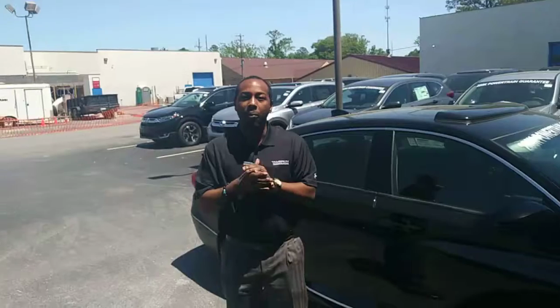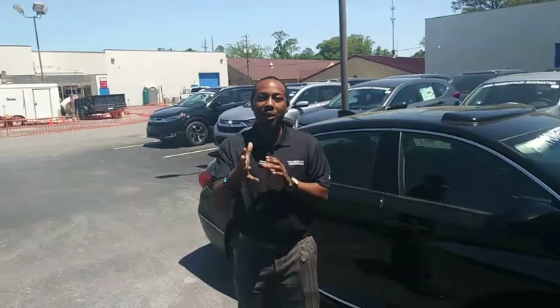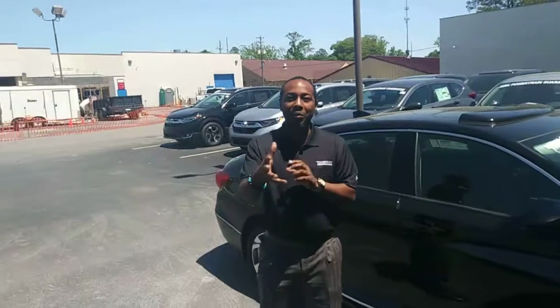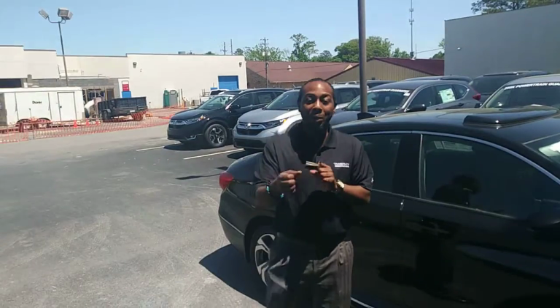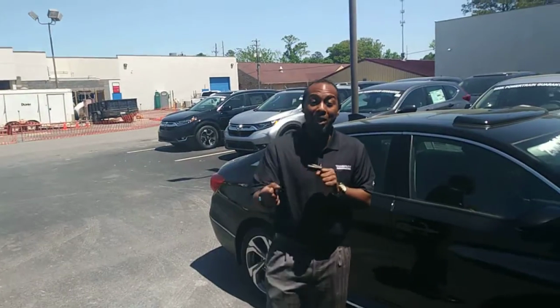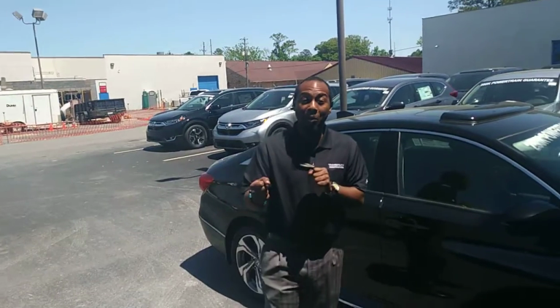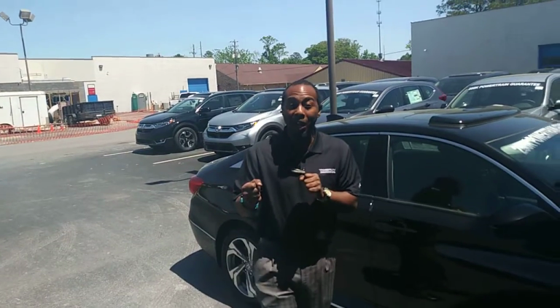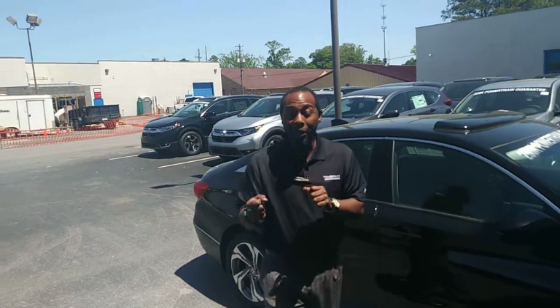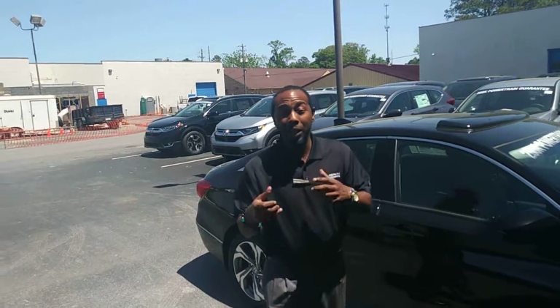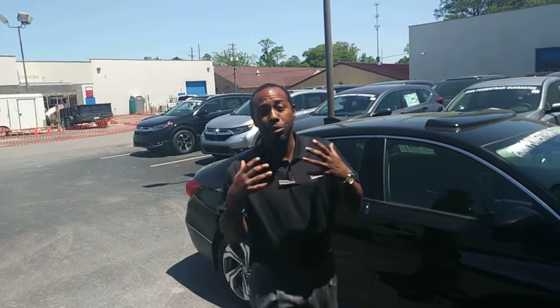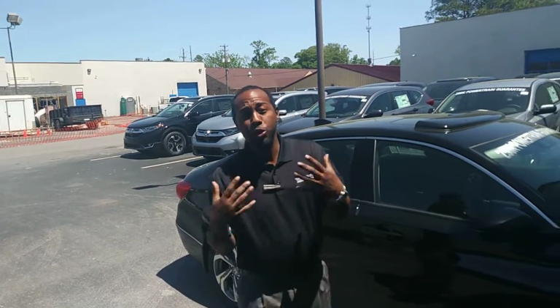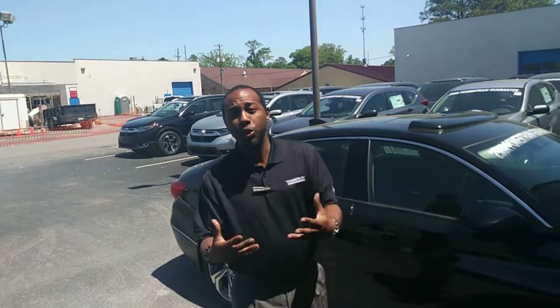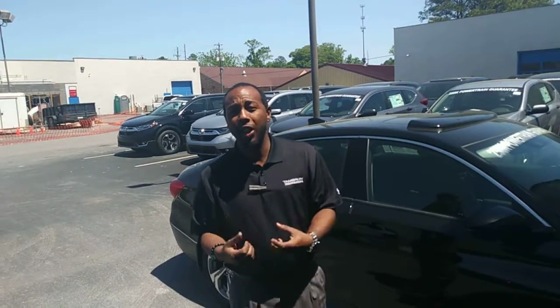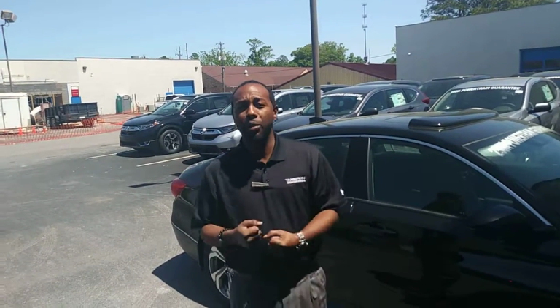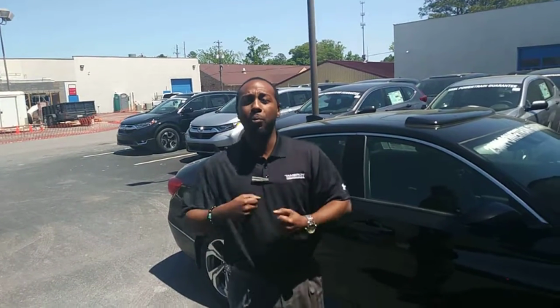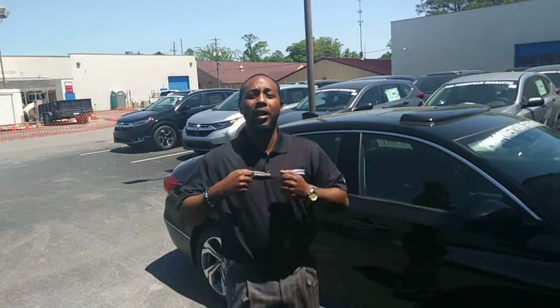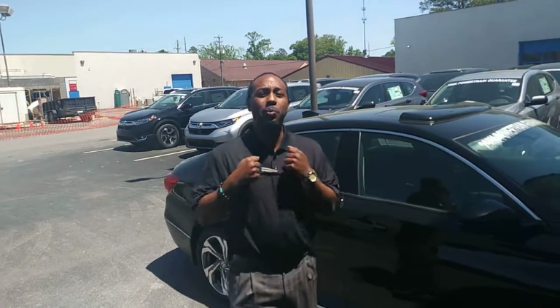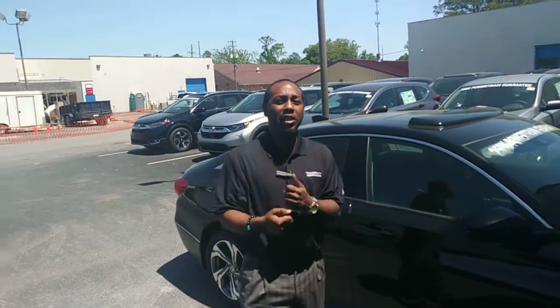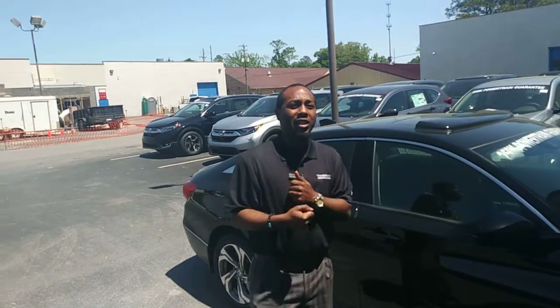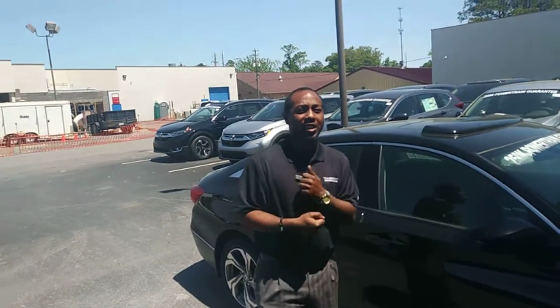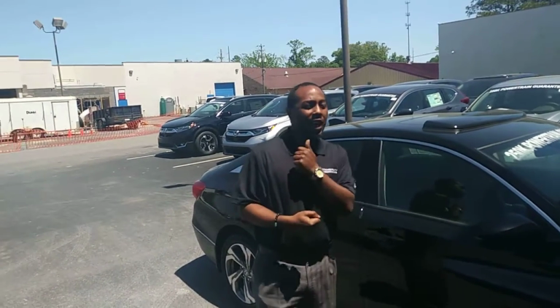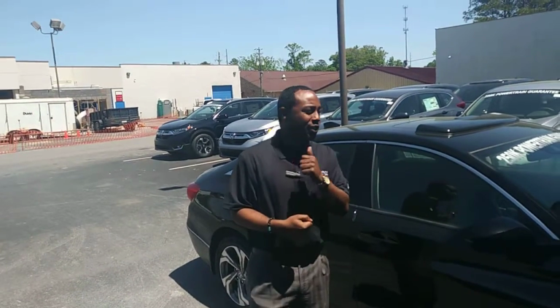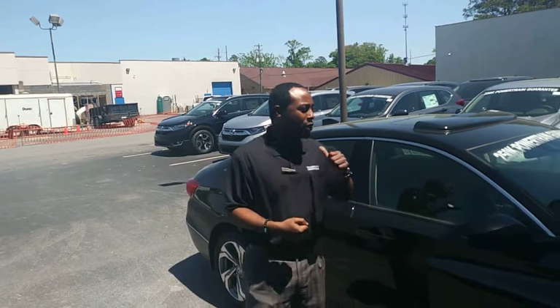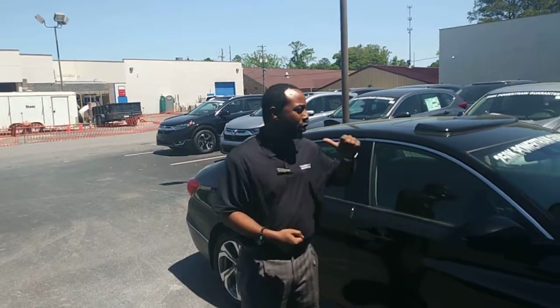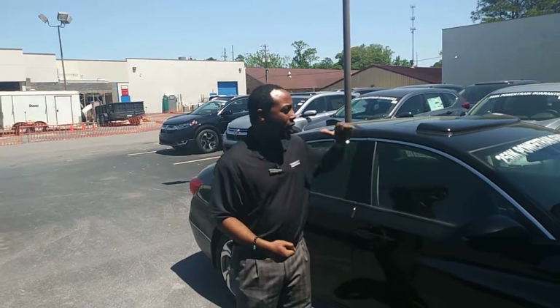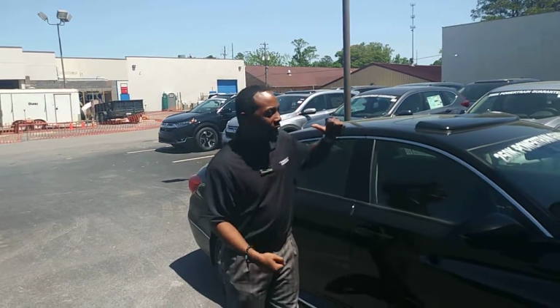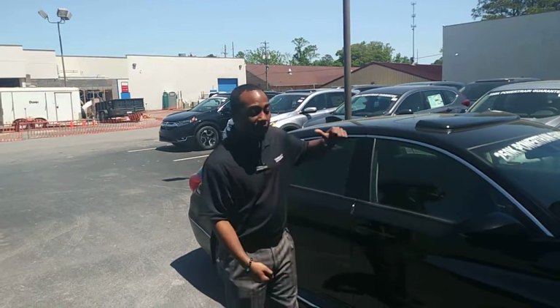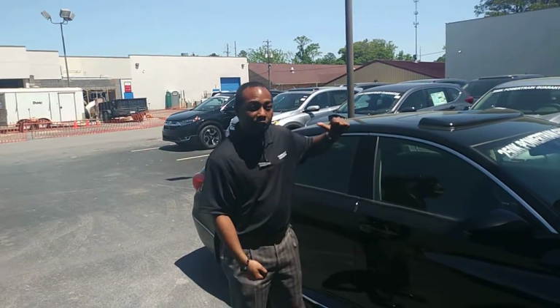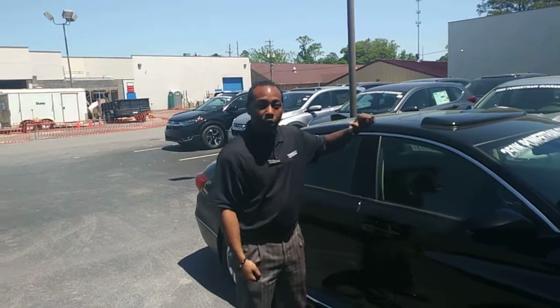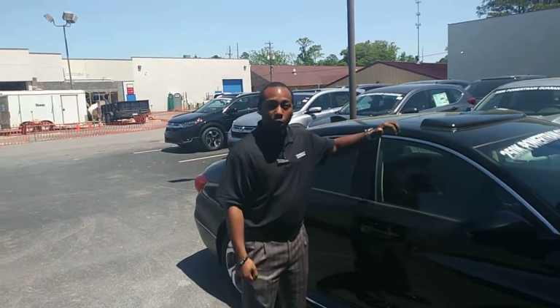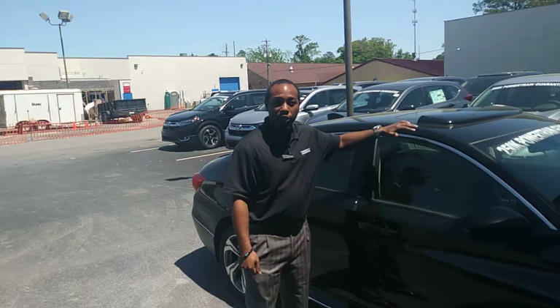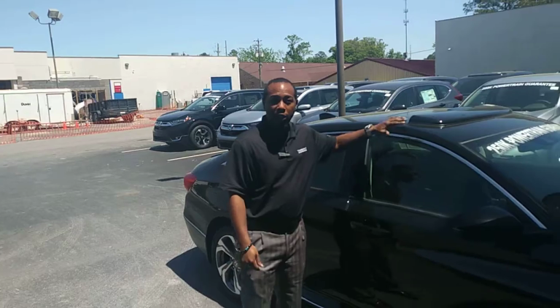Brittany, welcome to Tamron Honda. My name is Julius. I'll be your product specialist assigned to your Honda Accord journey.